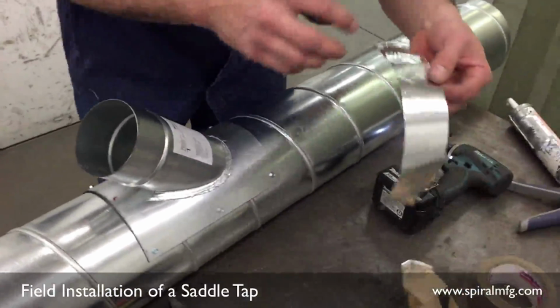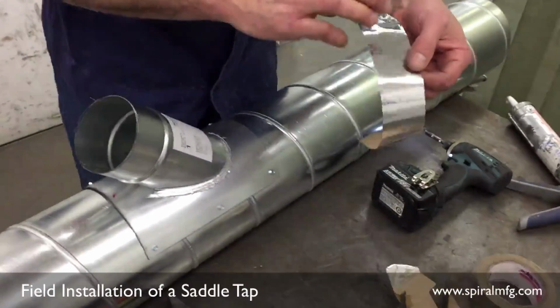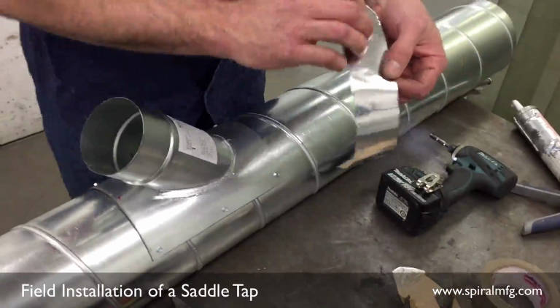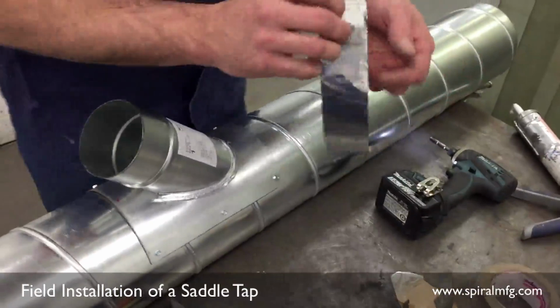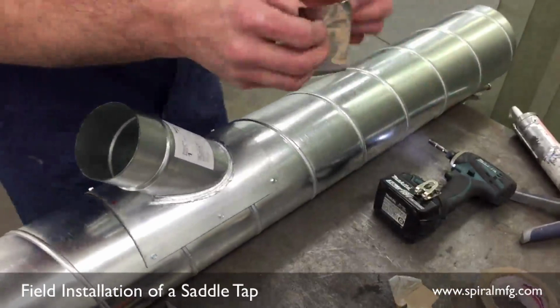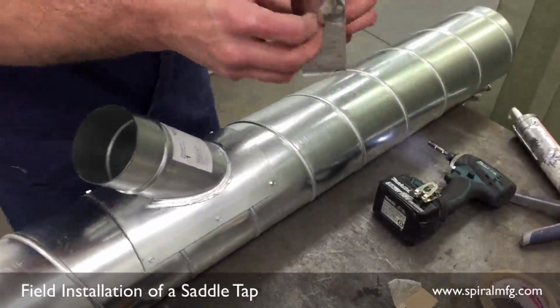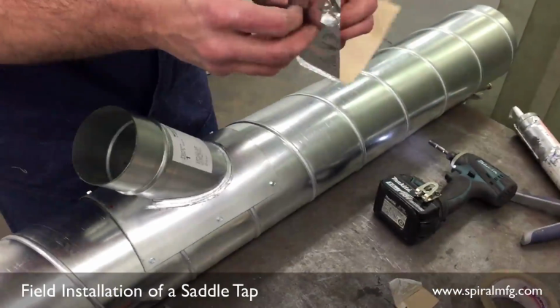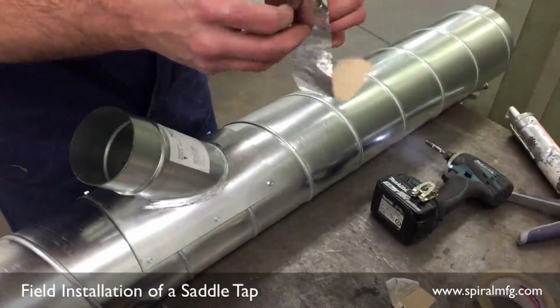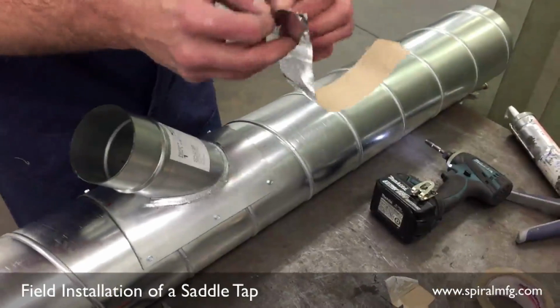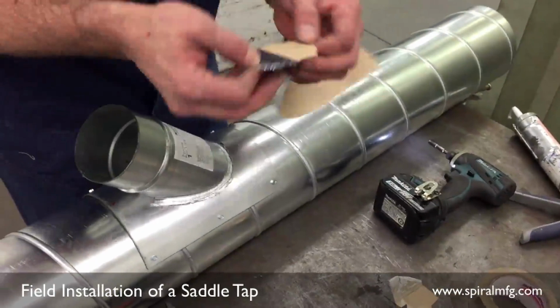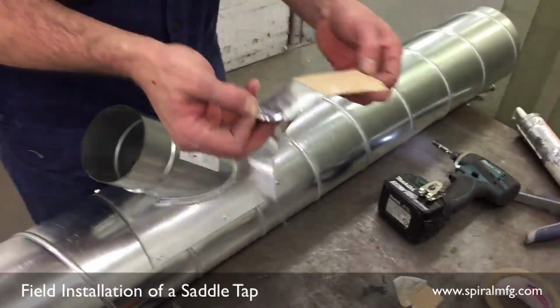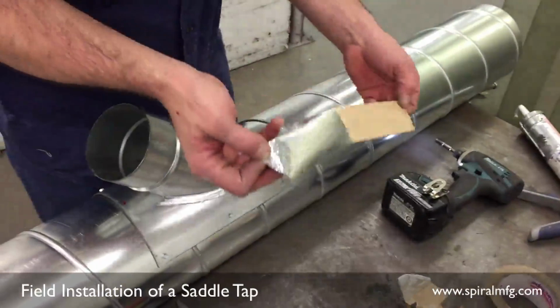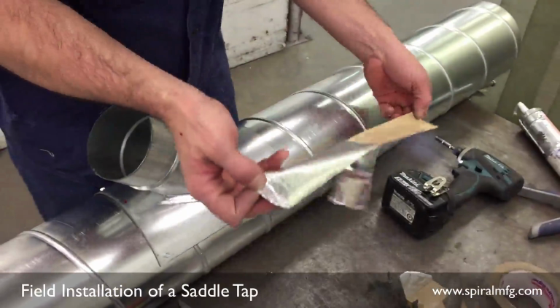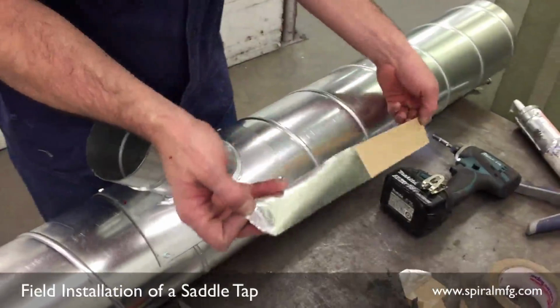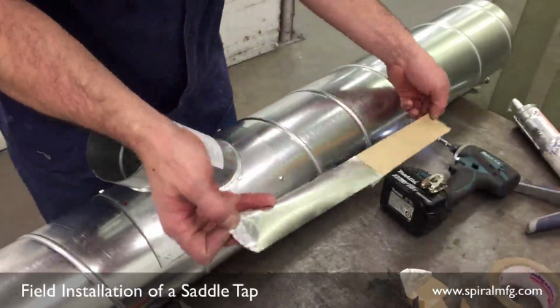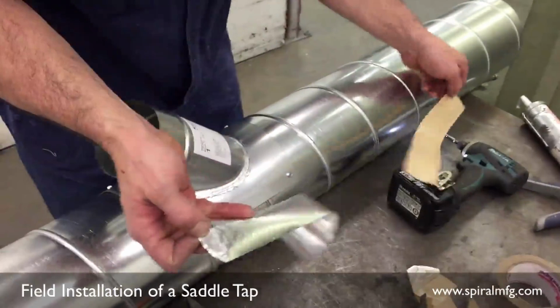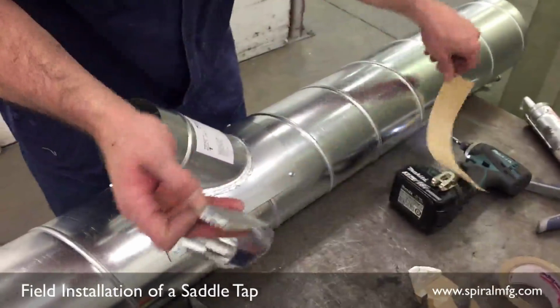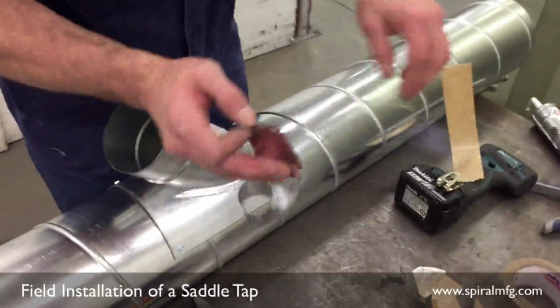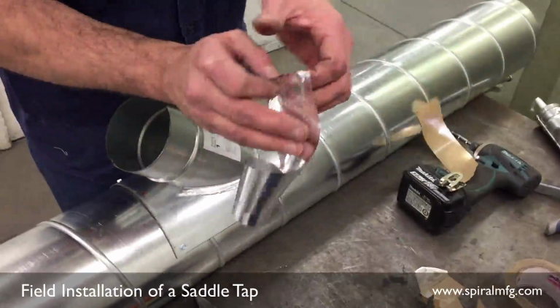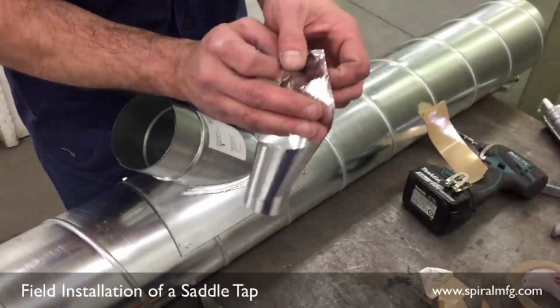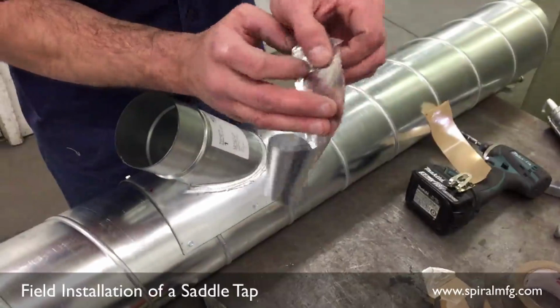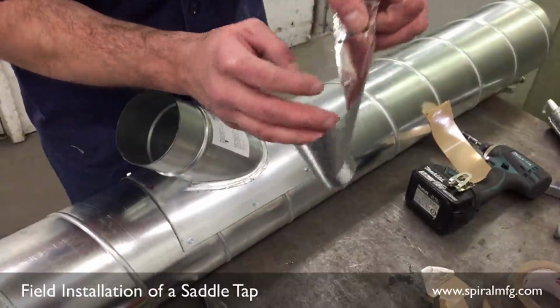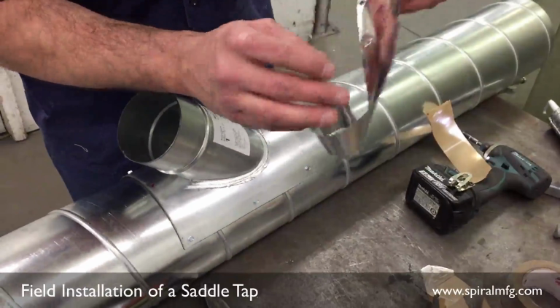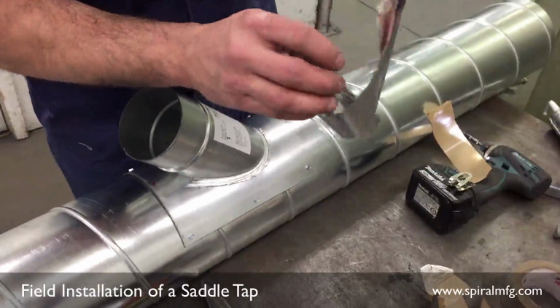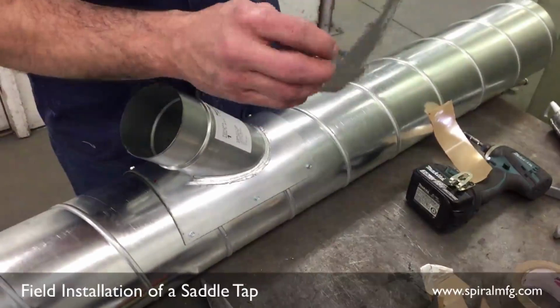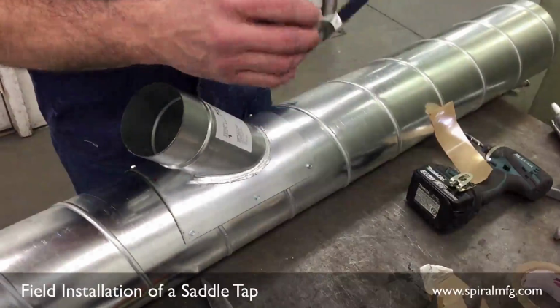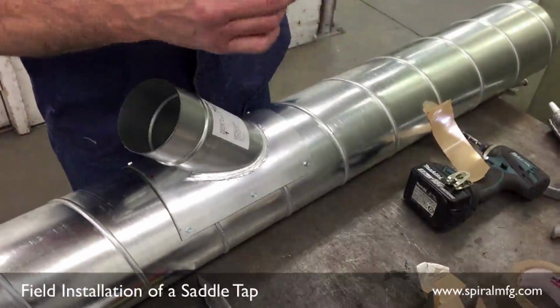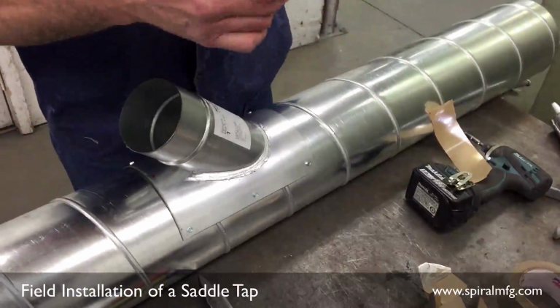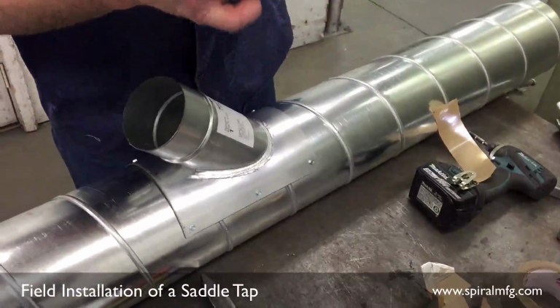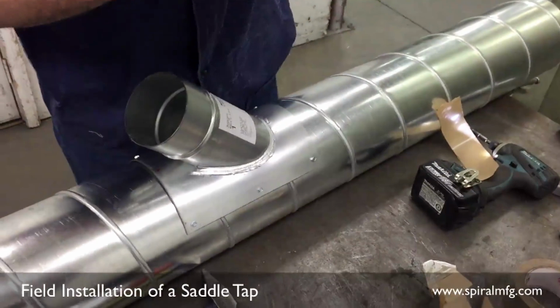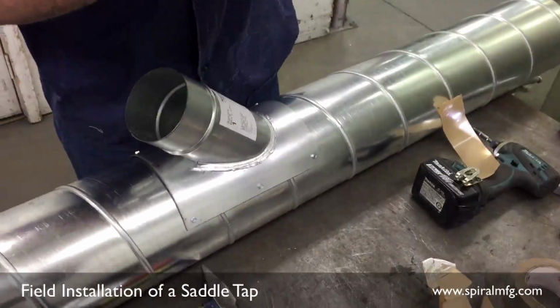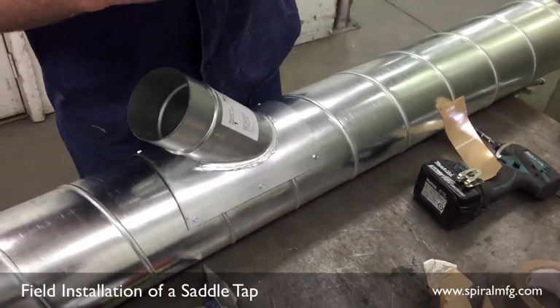Grab your foil tape and remove the backing carefully, then place it around all 4 sides.